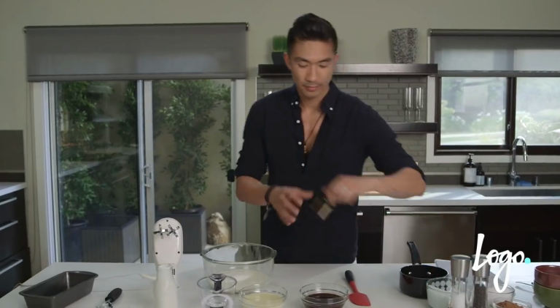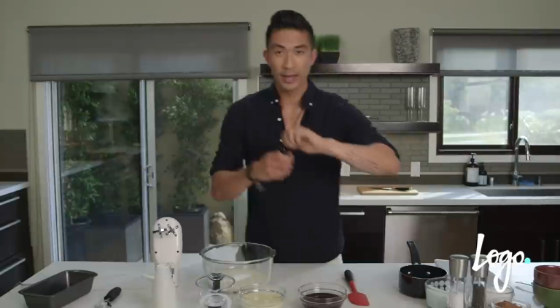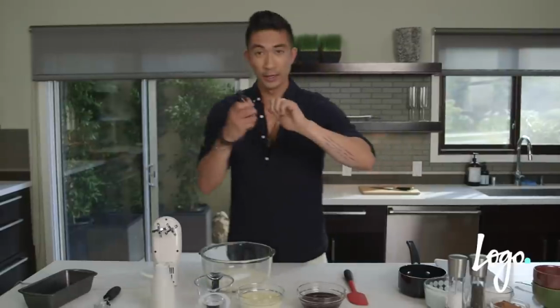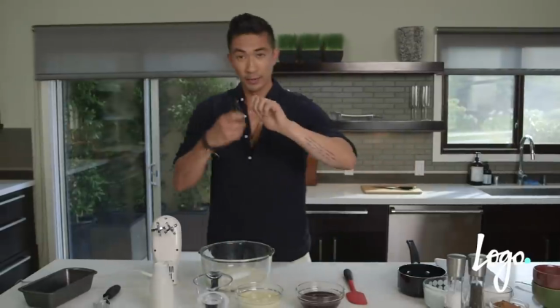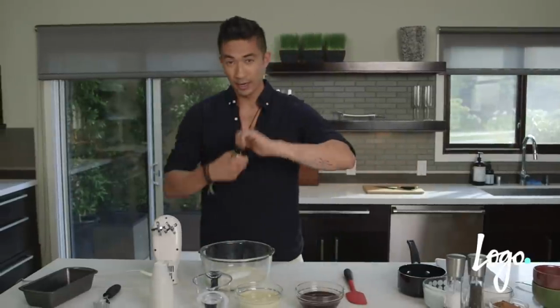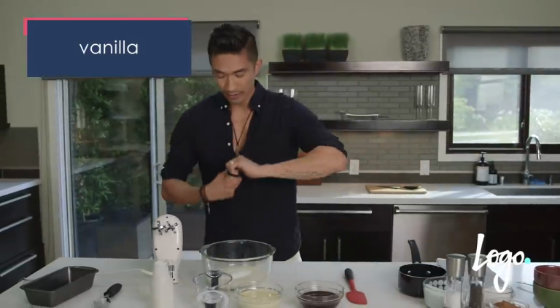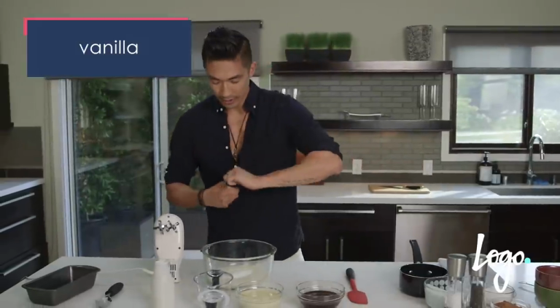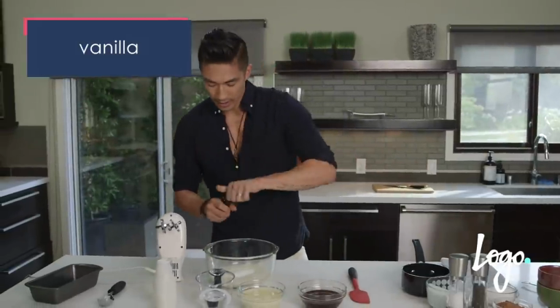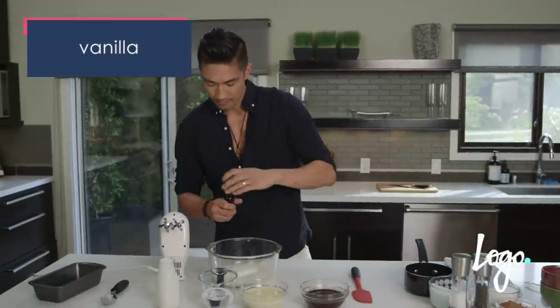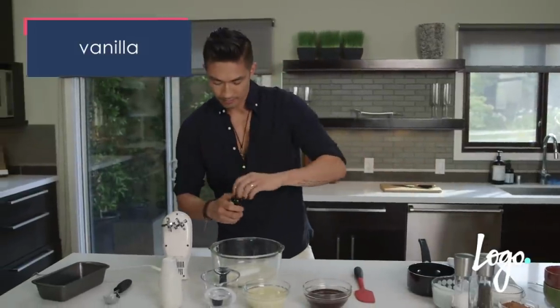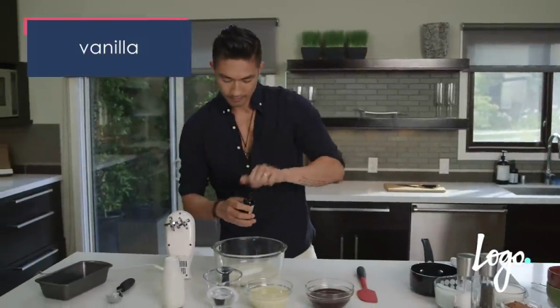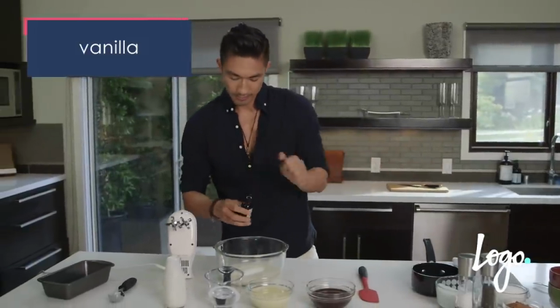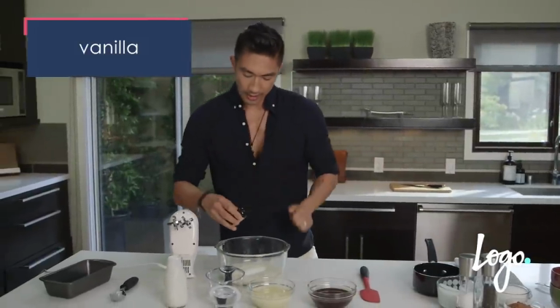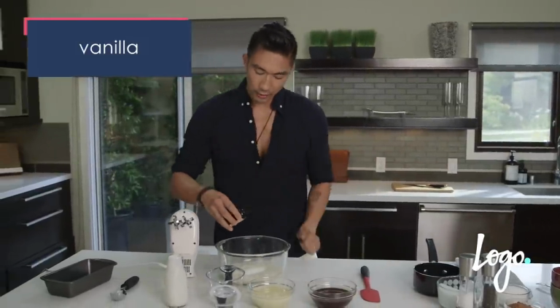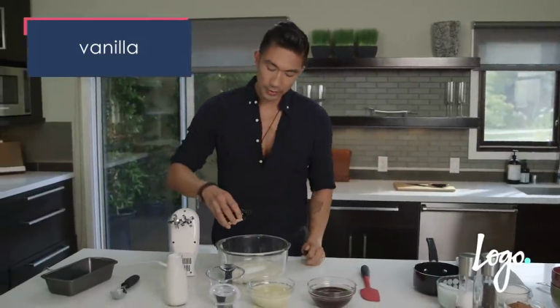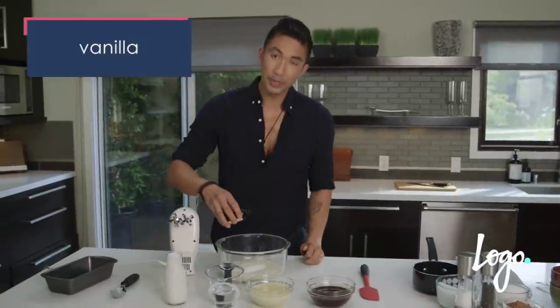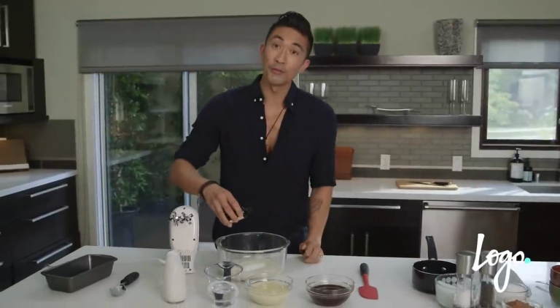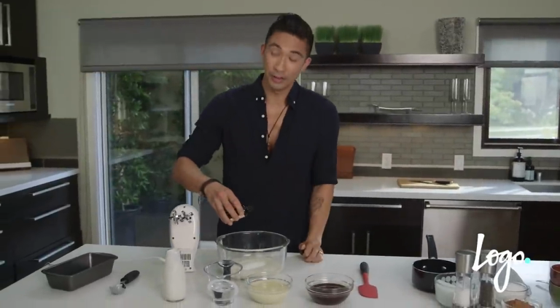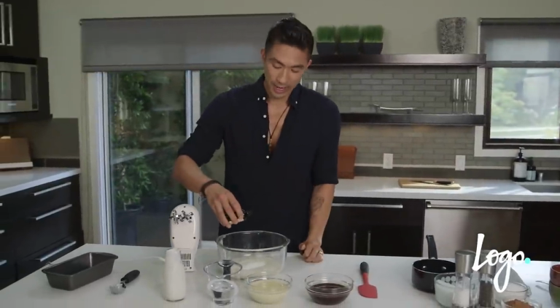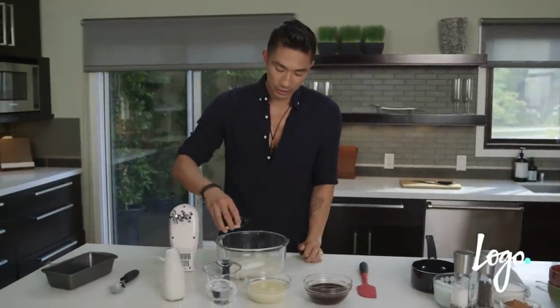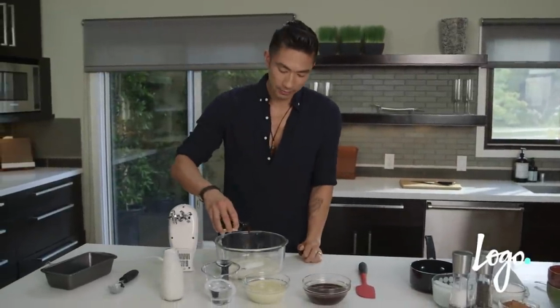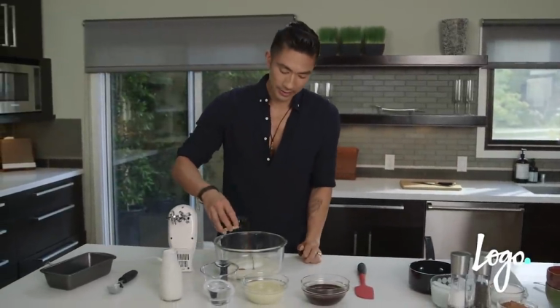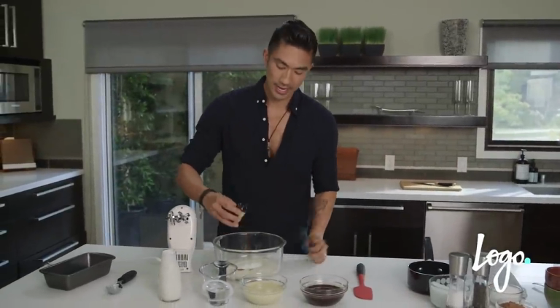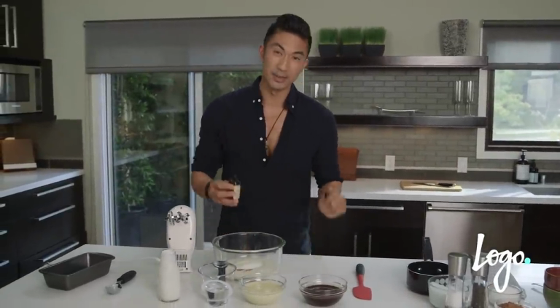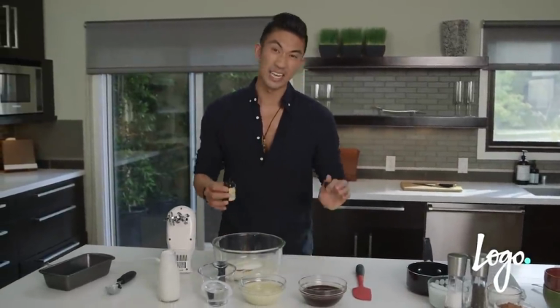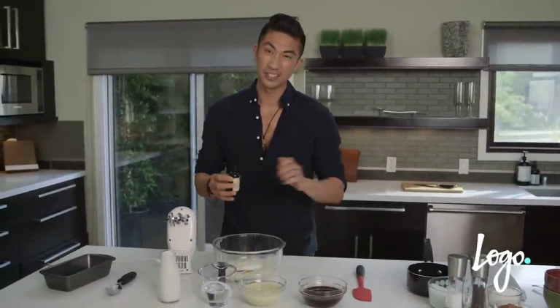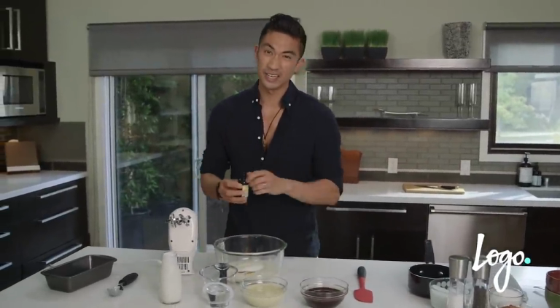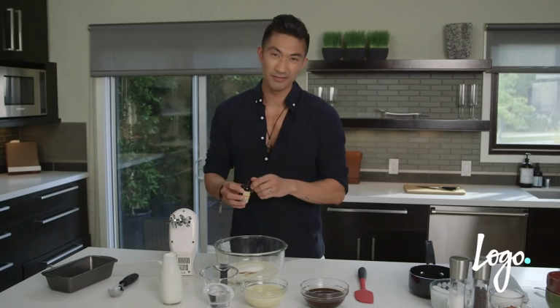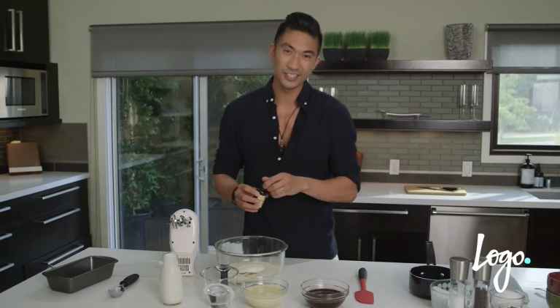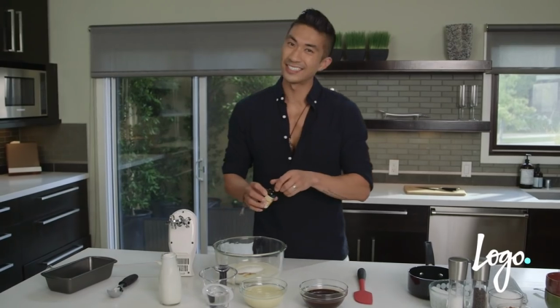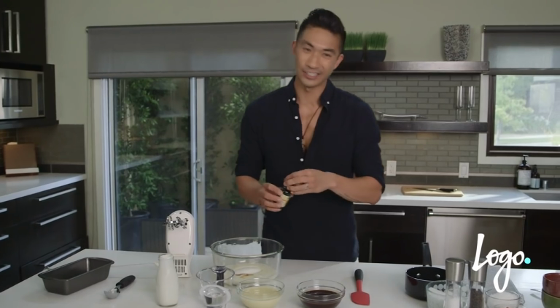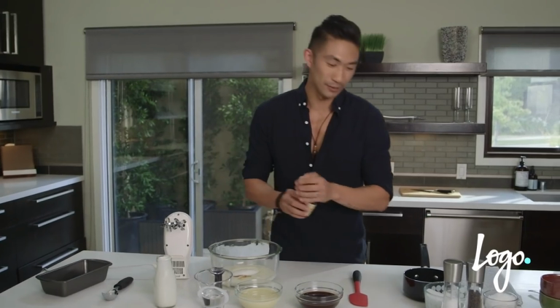Add a little bit of vanilla. I like using pure vanilla extract because that imitation stuff just isn't good.